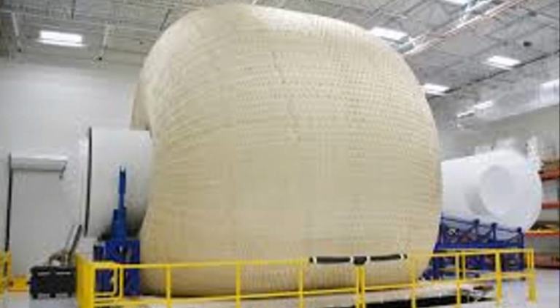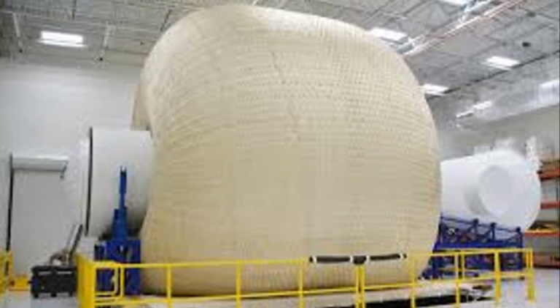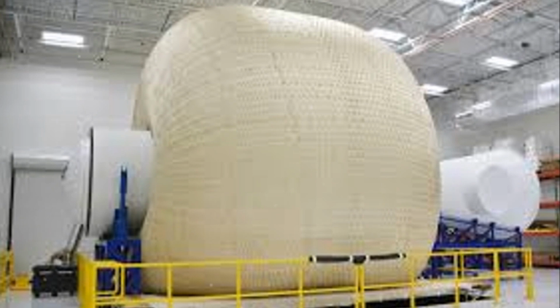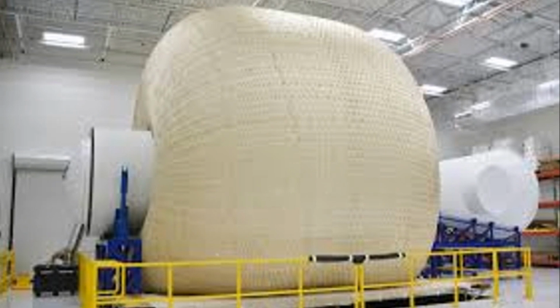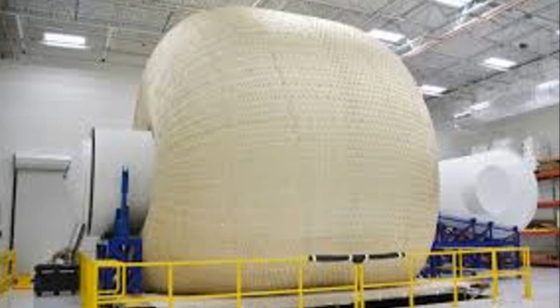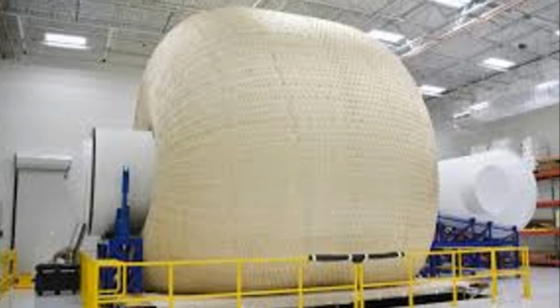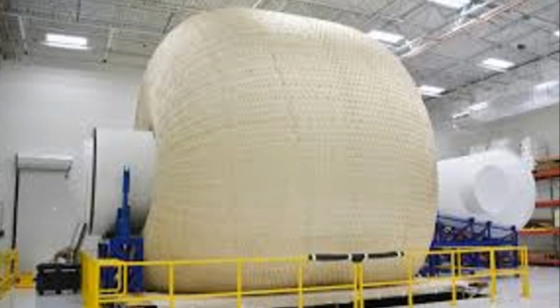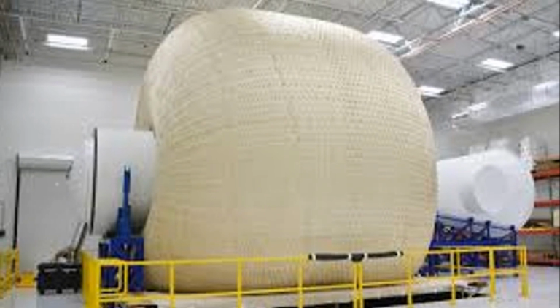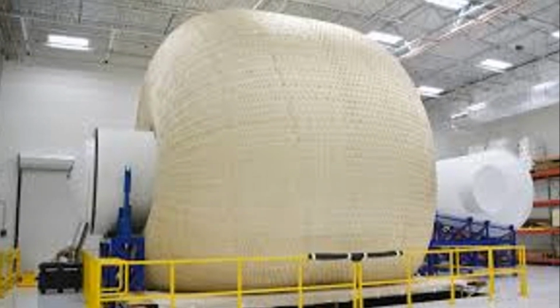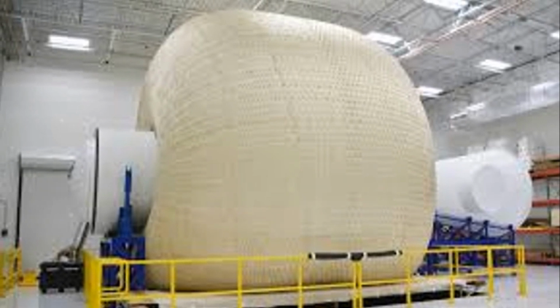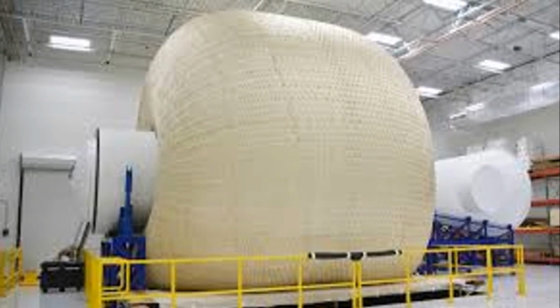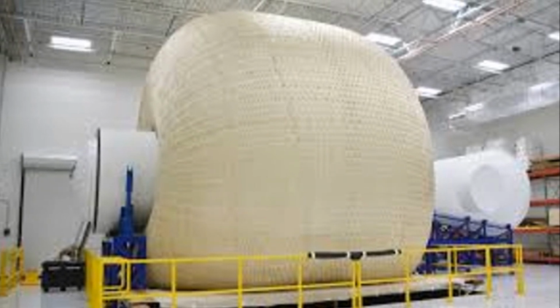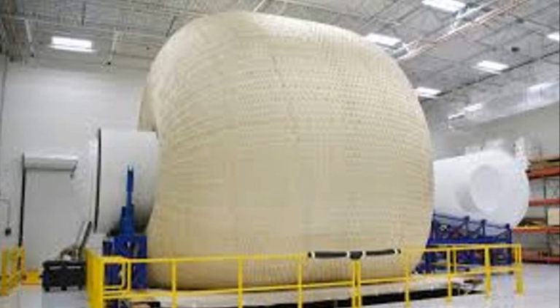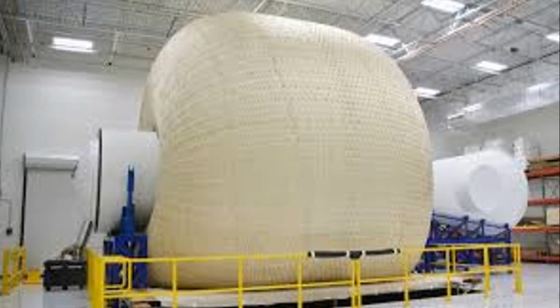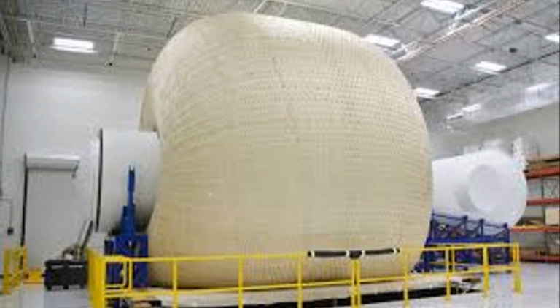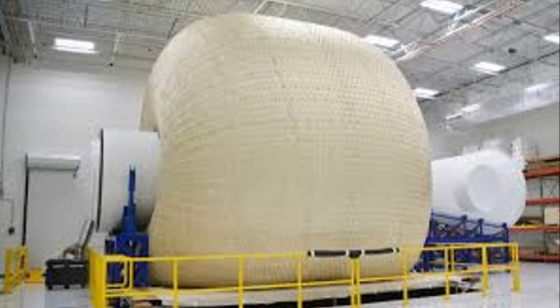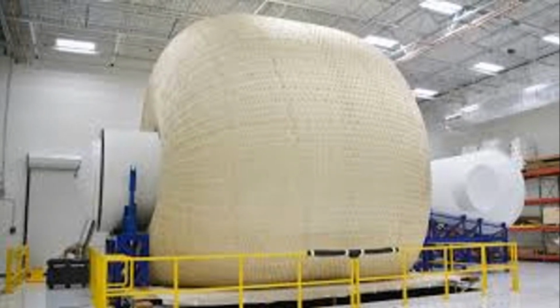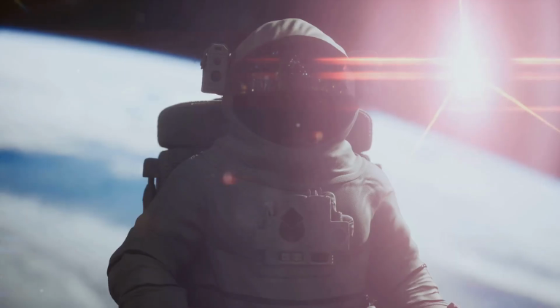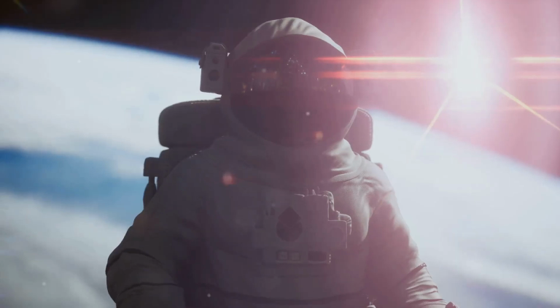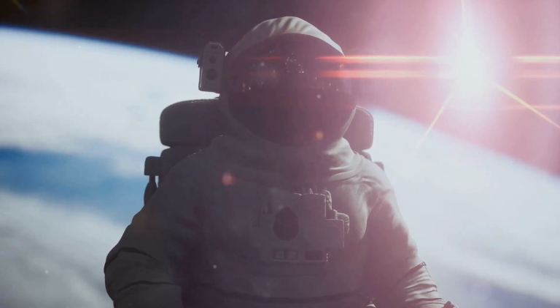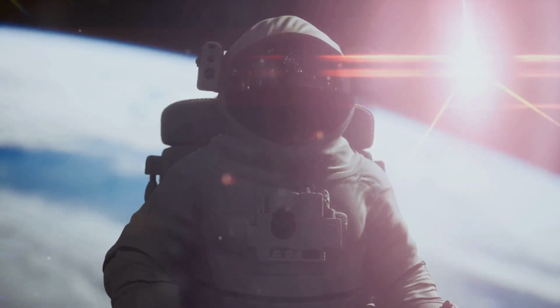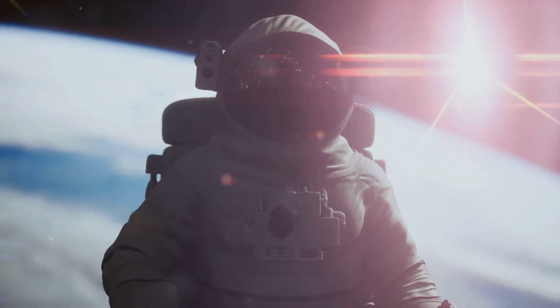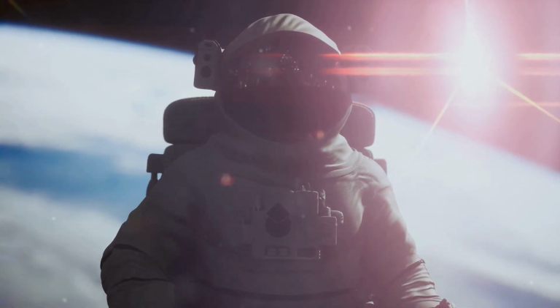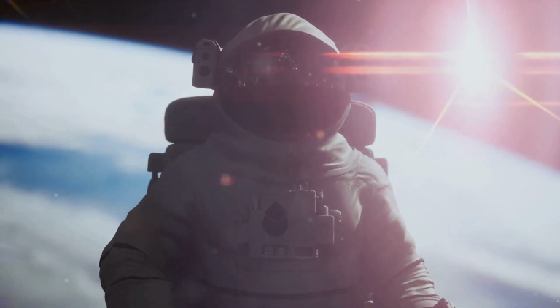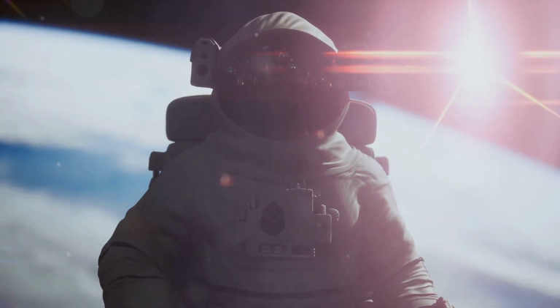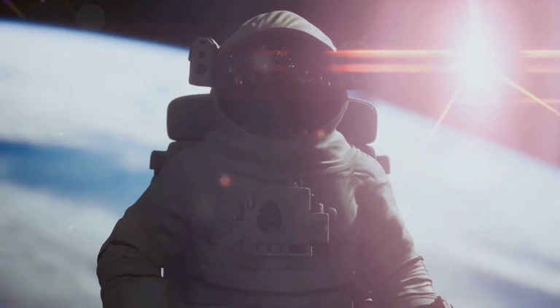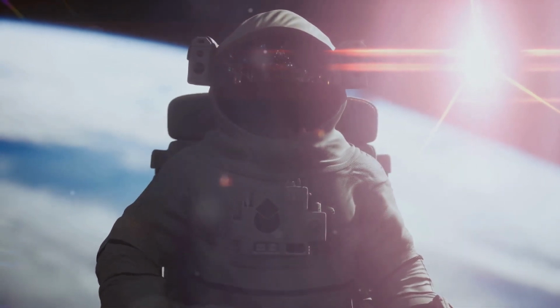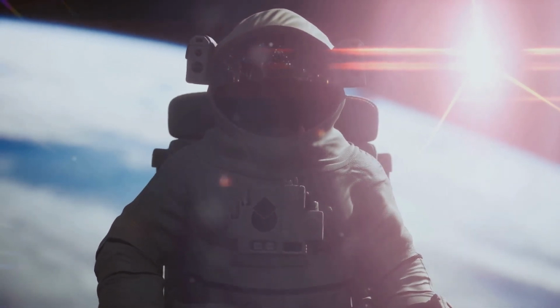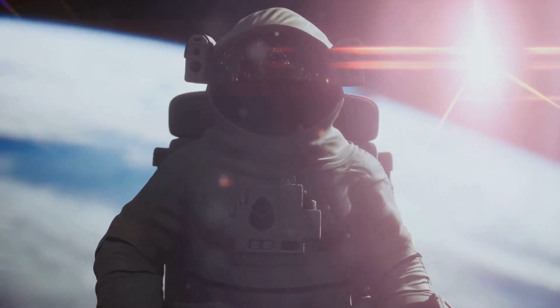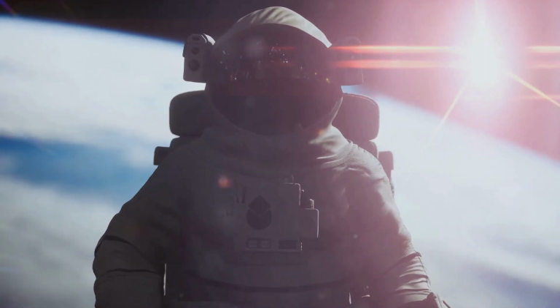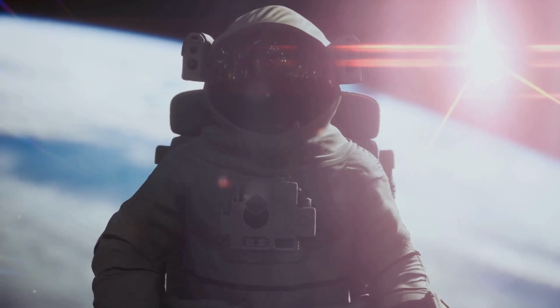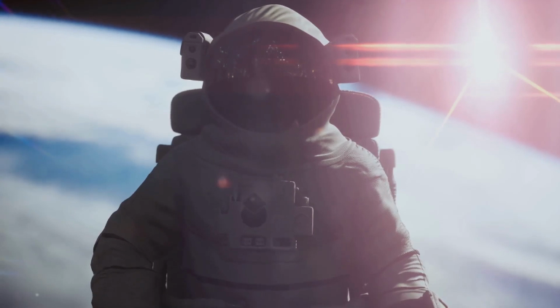Whipple shields vaporize micrometeoroids into a cloud of plasma, reducing the impact force. Developing robust micrometeoroid protection systems is essential for ensuring the safety and success of future space missions.